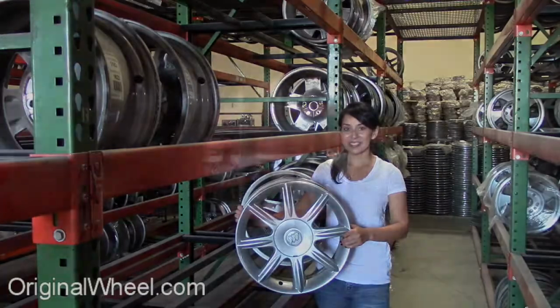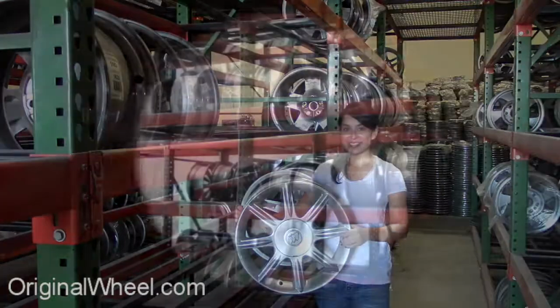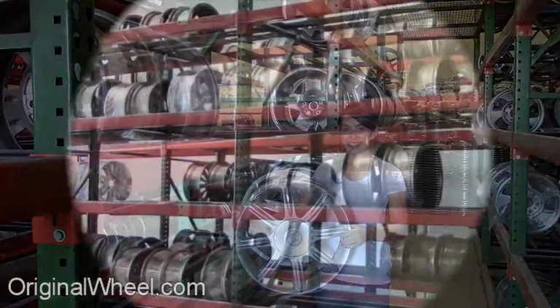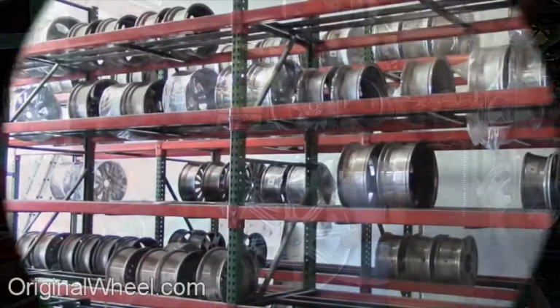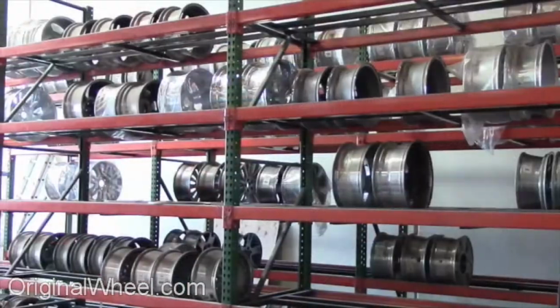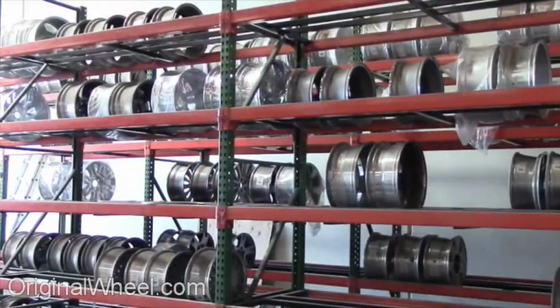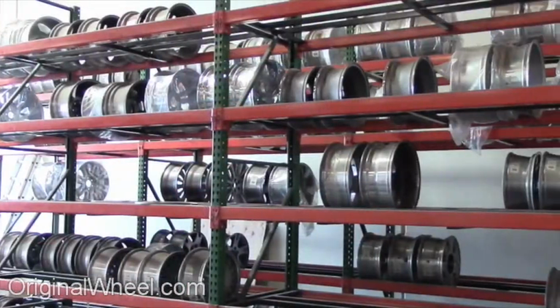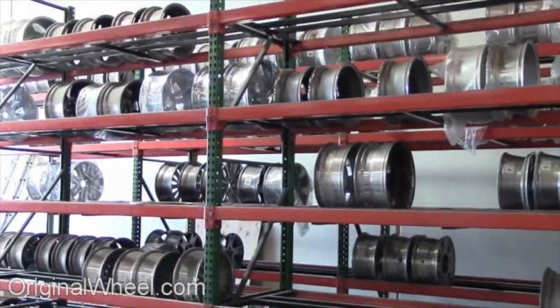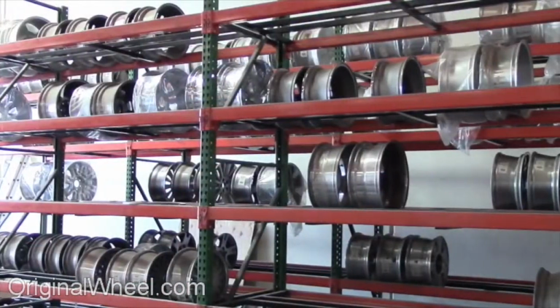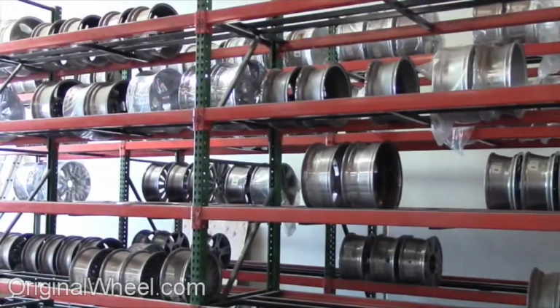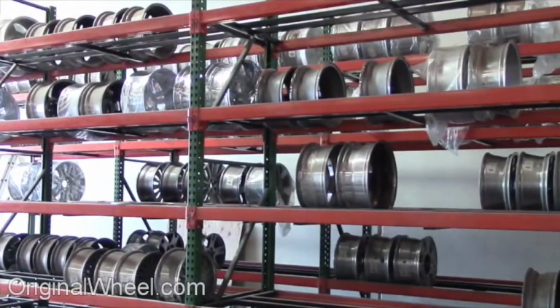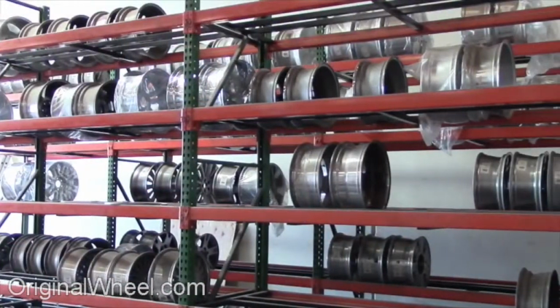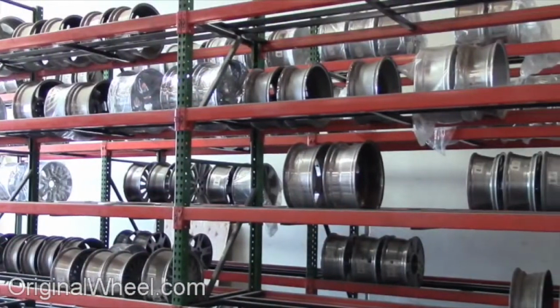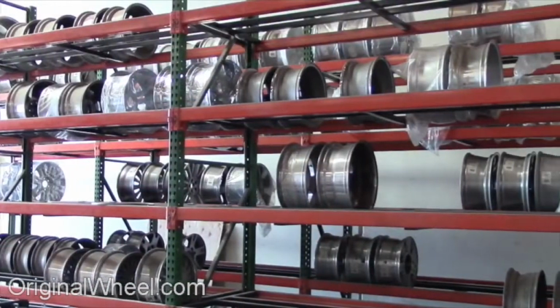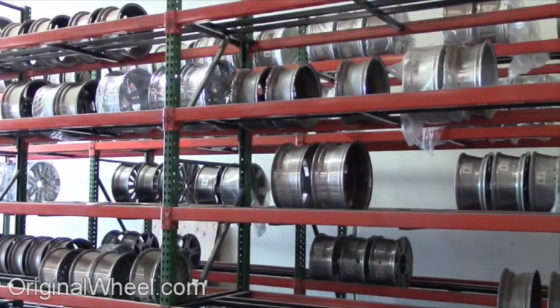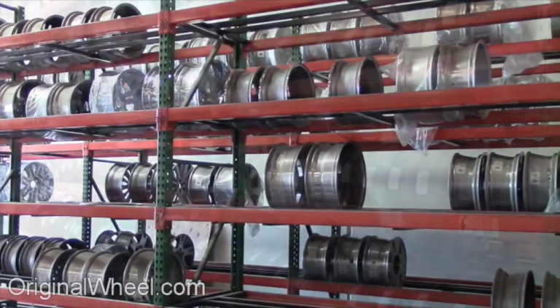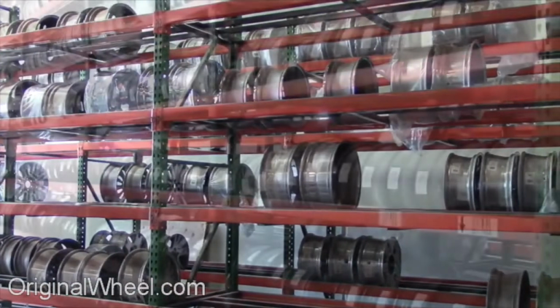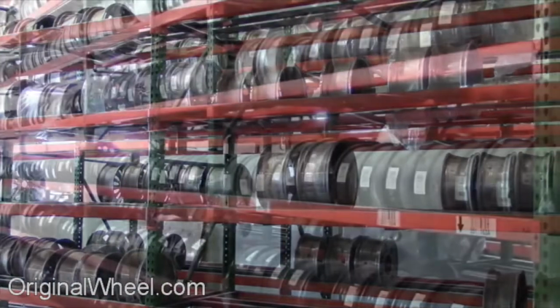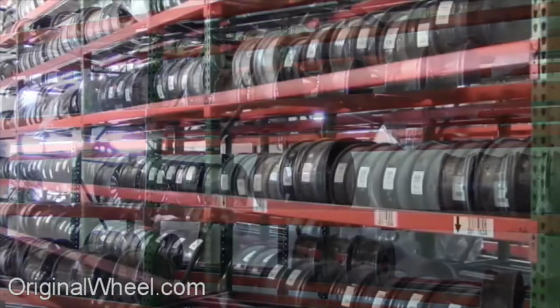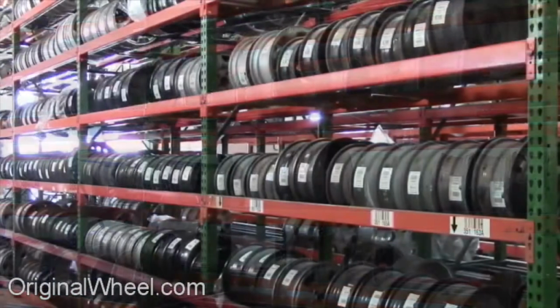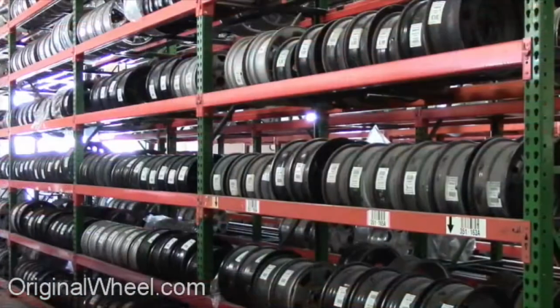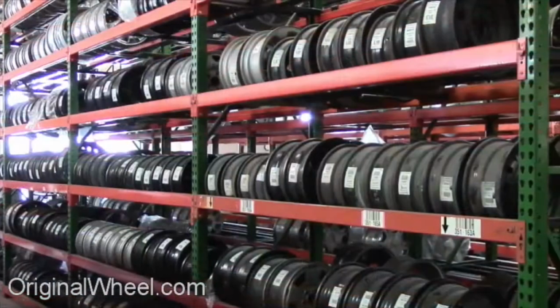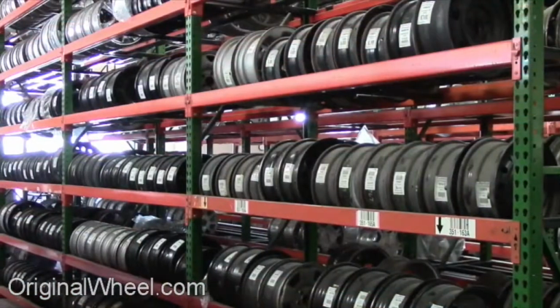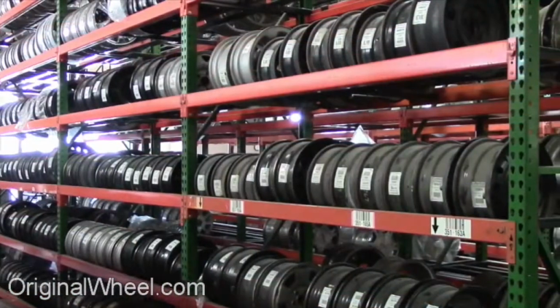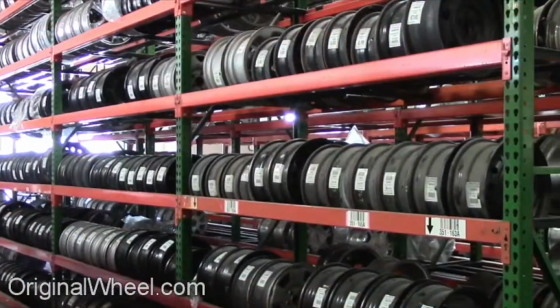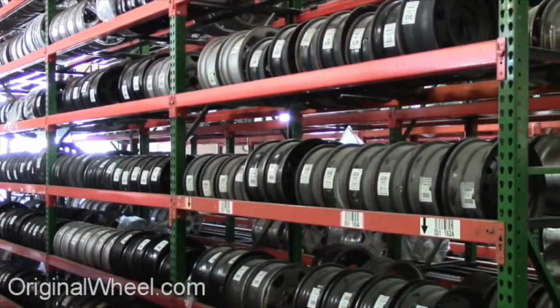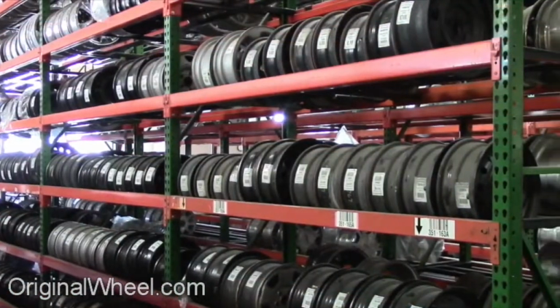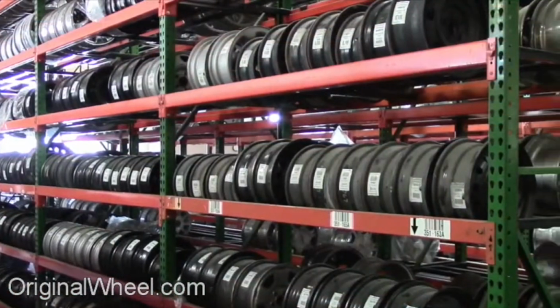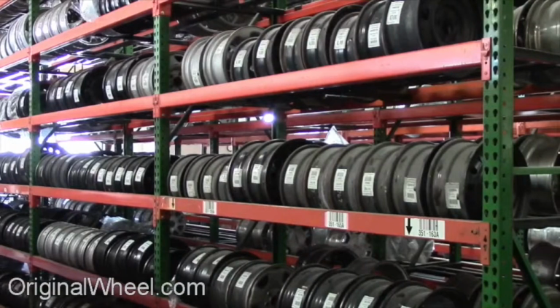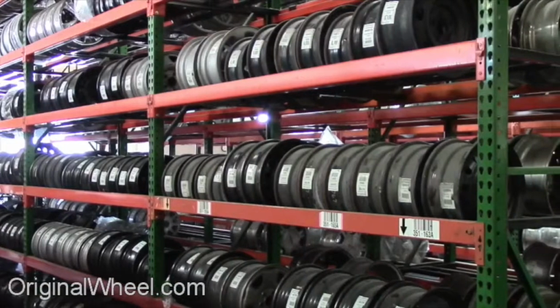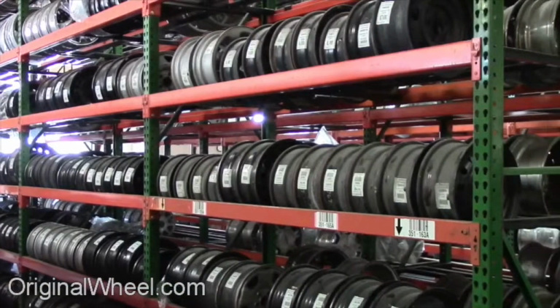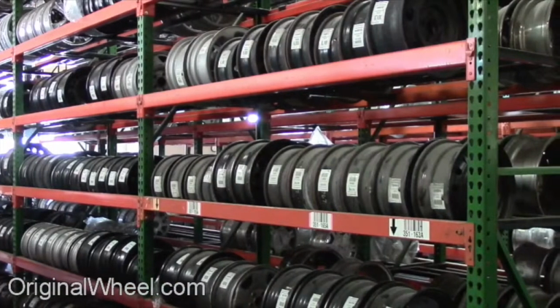Our sales representatives are here Monday through Friday from 8 a.m. to 5 p.m. Pacific Standard Time.